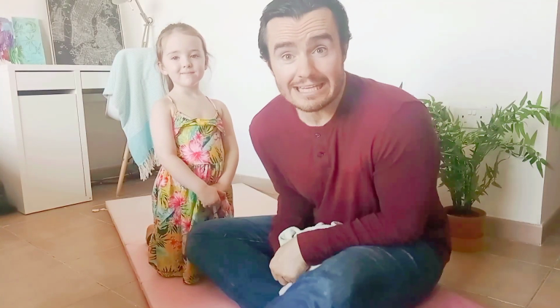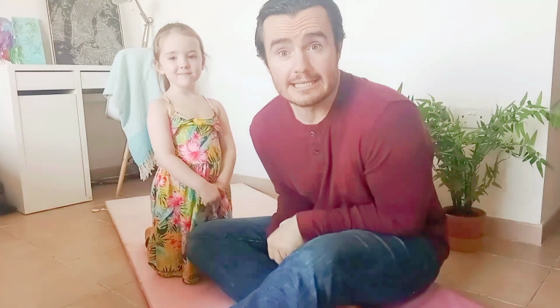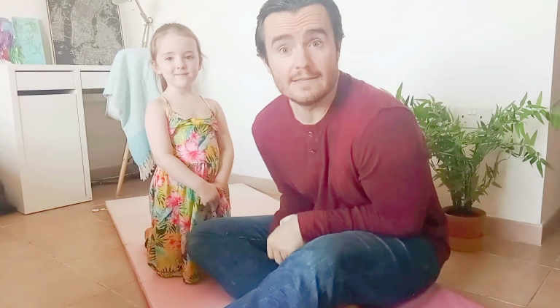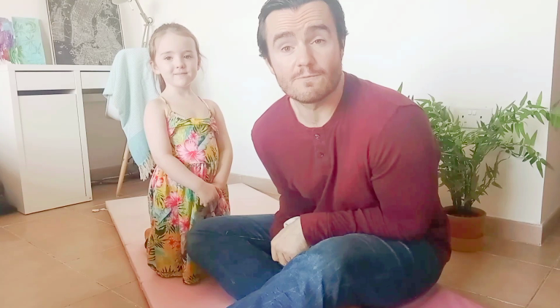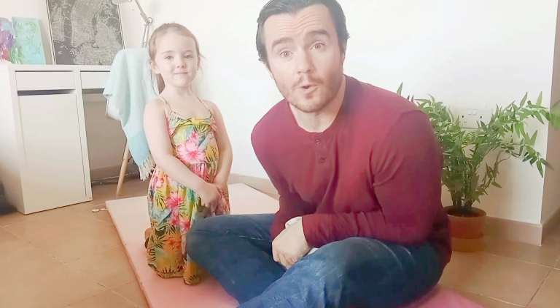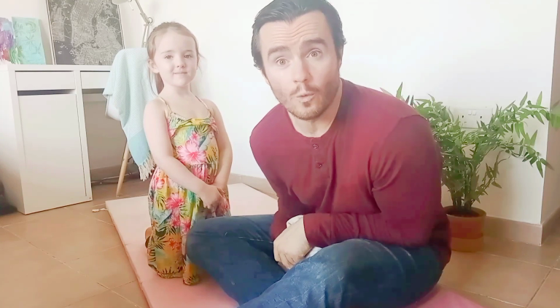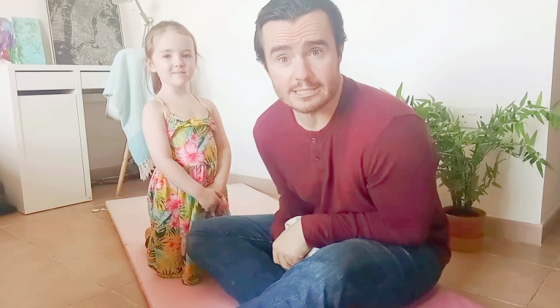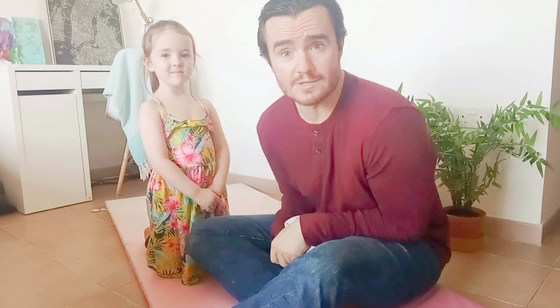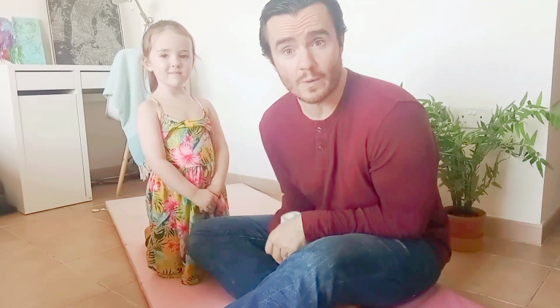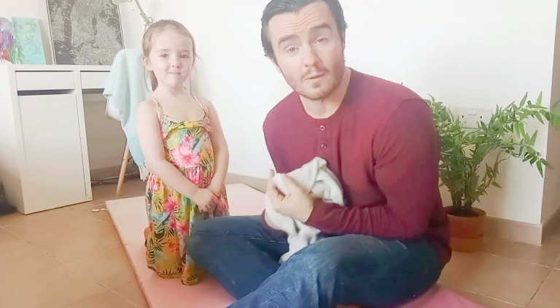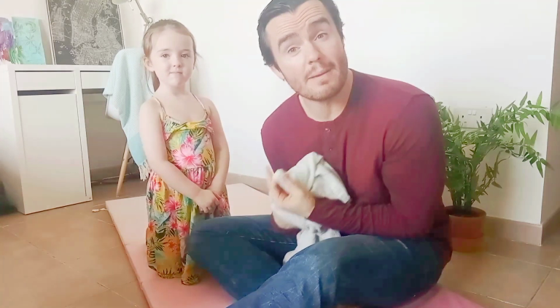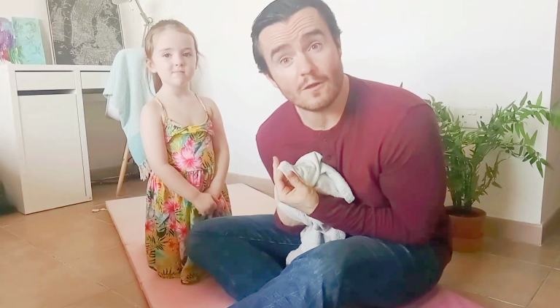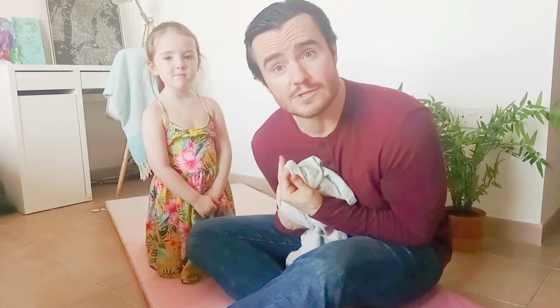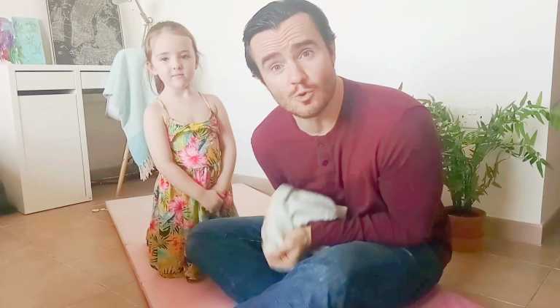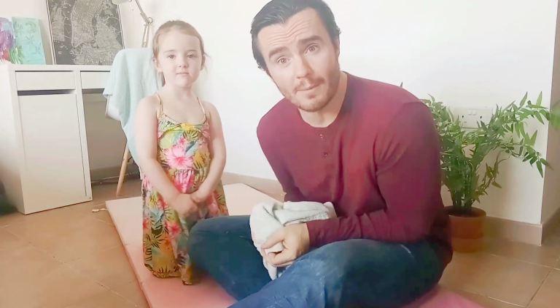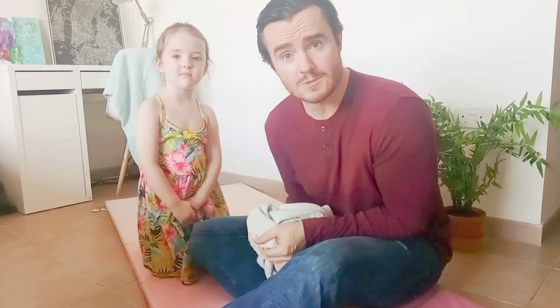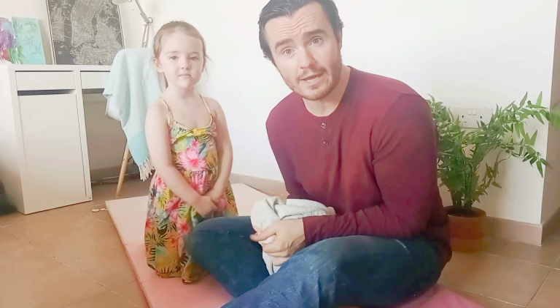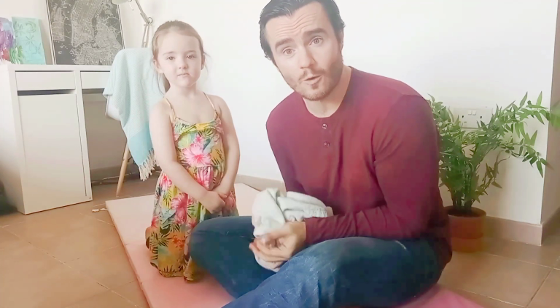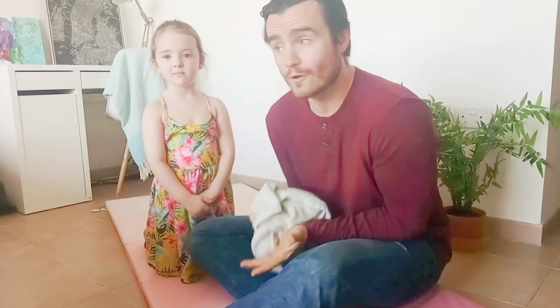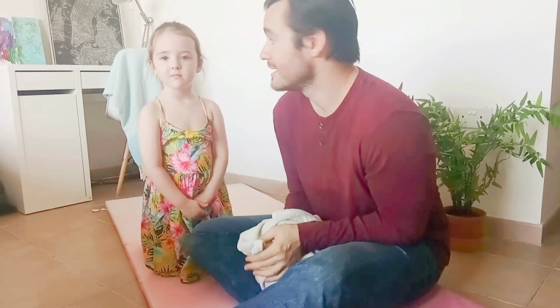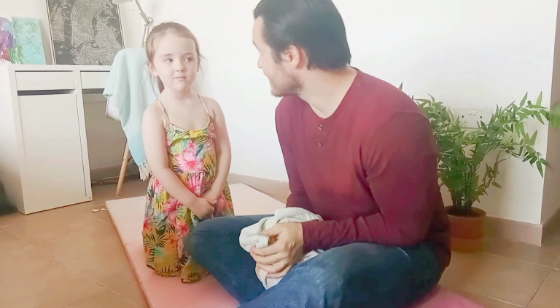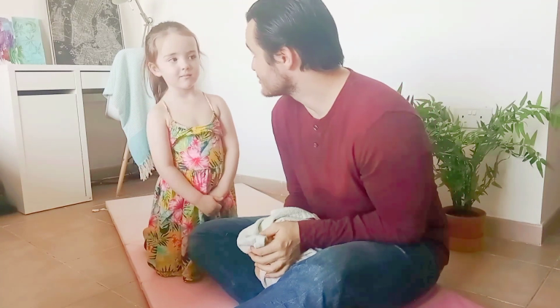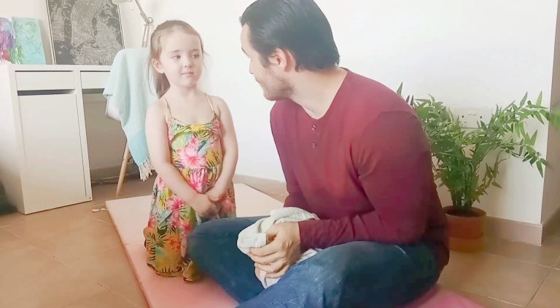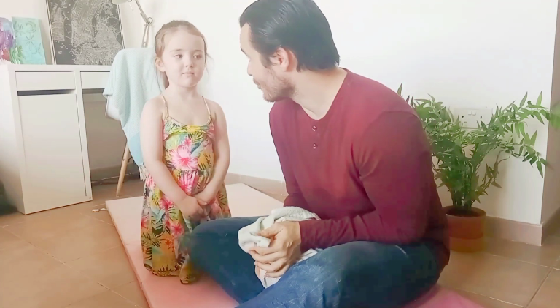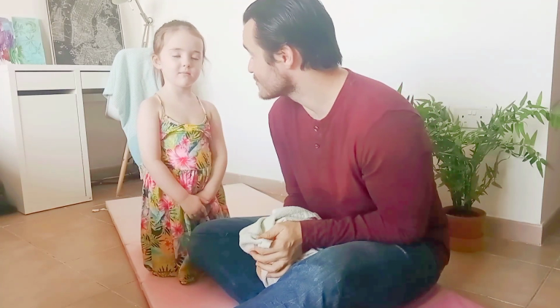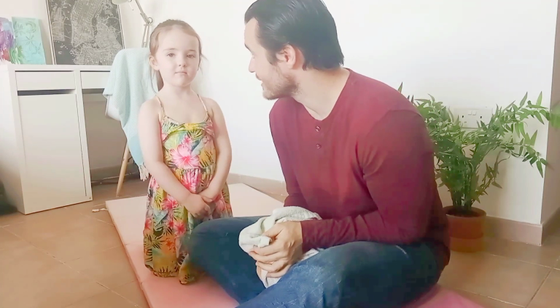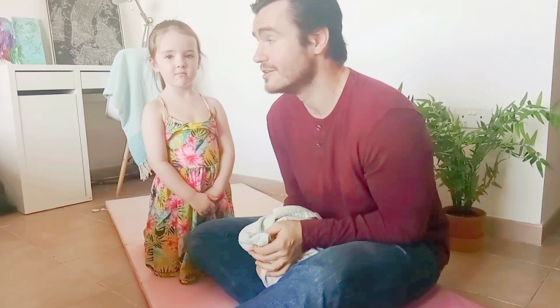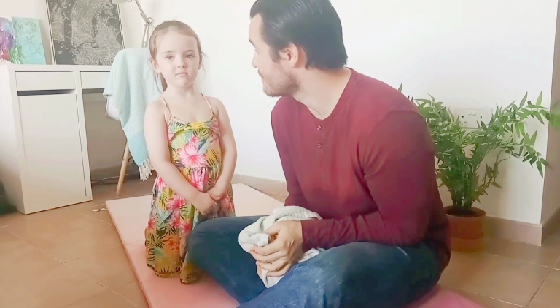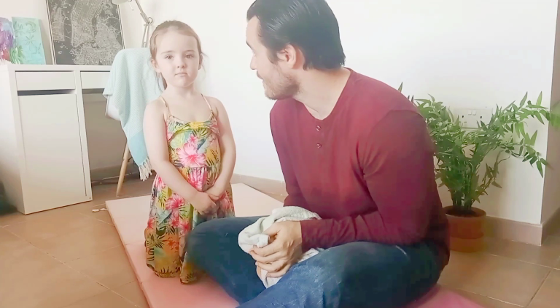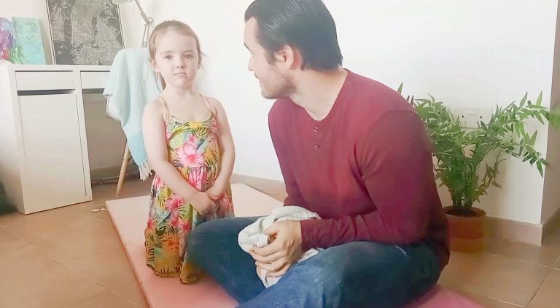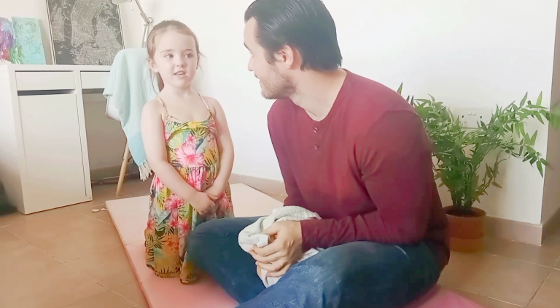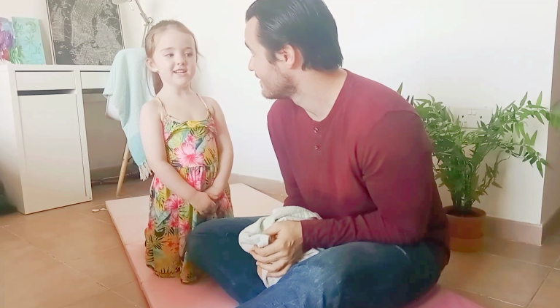Let's see this prone extension swing. A lot of people call this a superman swing, or in our case, I guess, a supergirl swing. You a supergirl? Yeah!